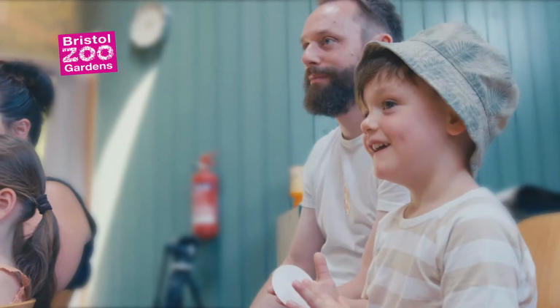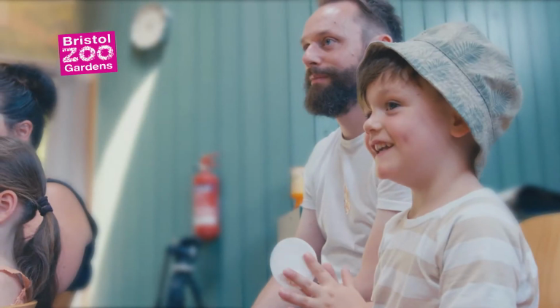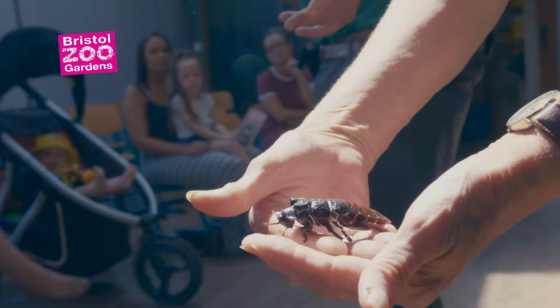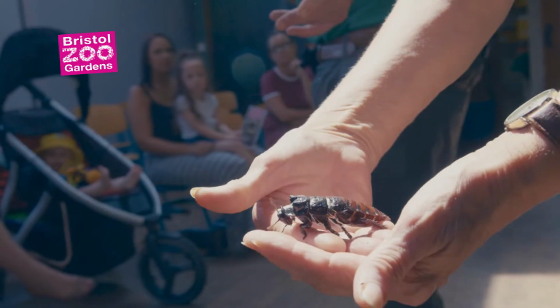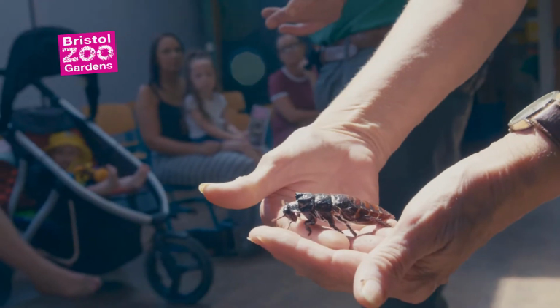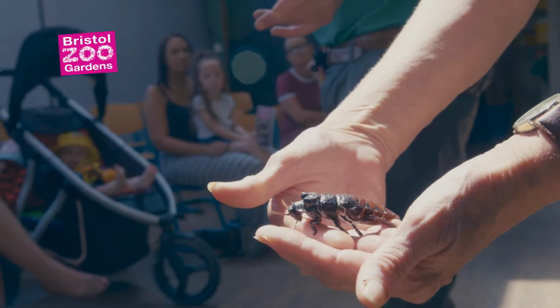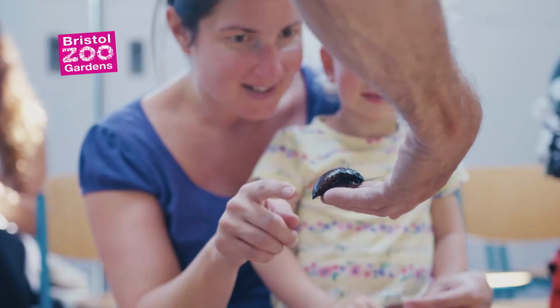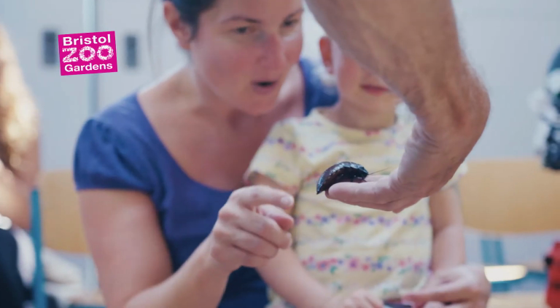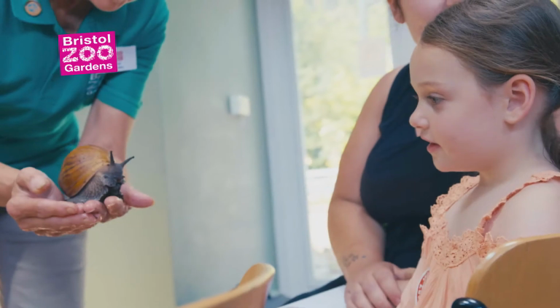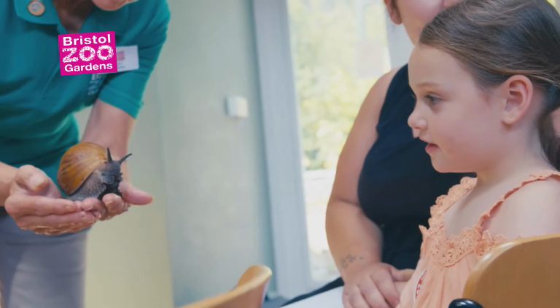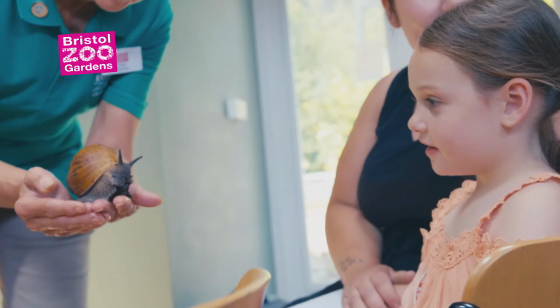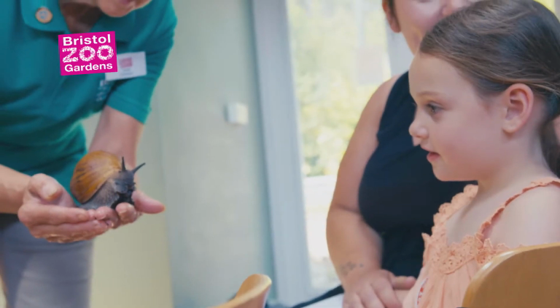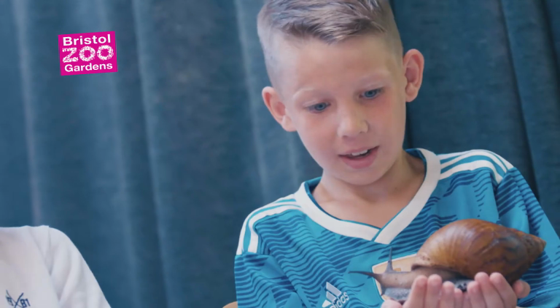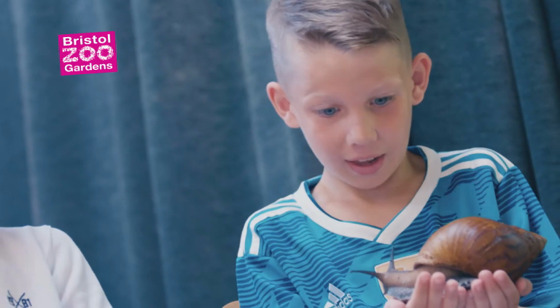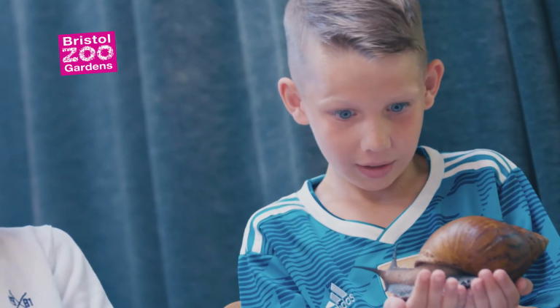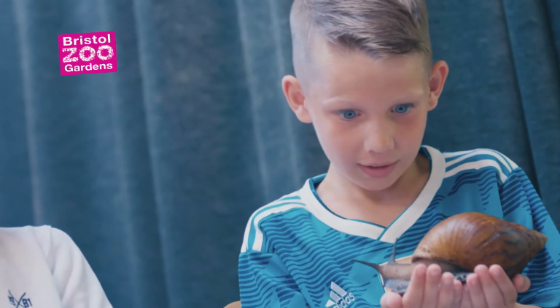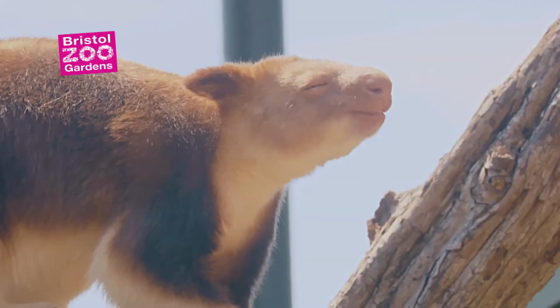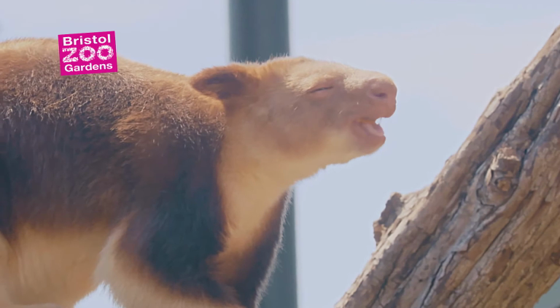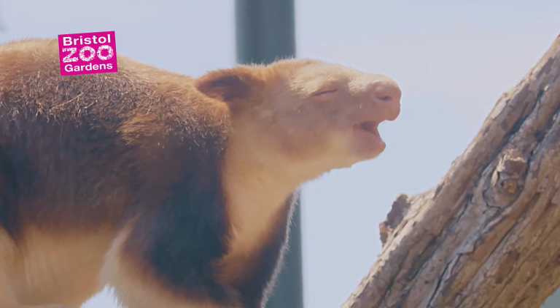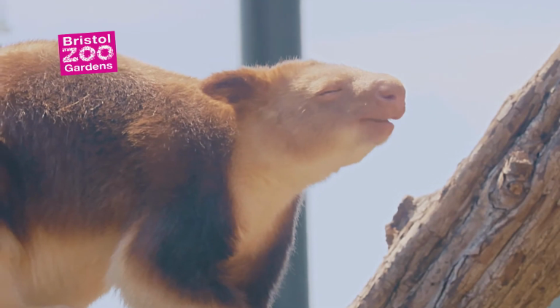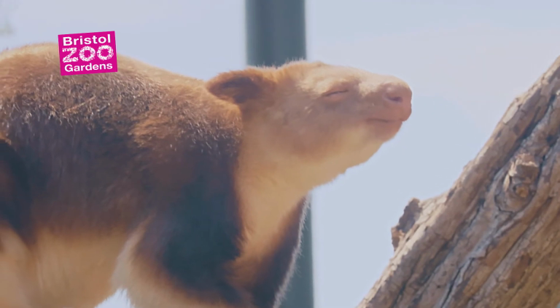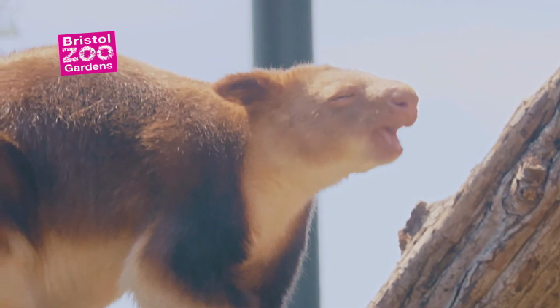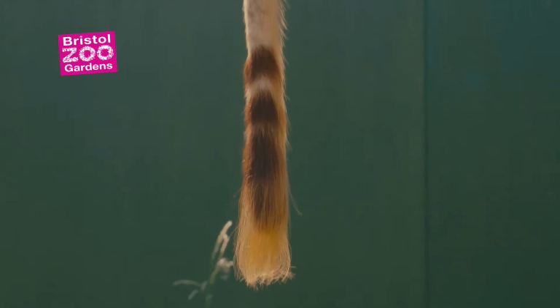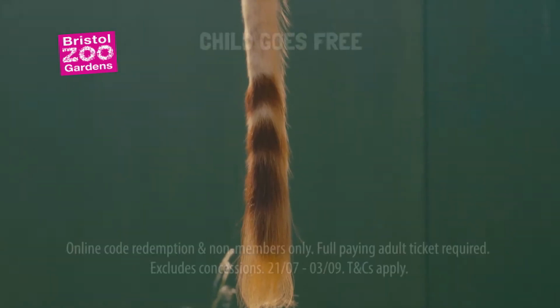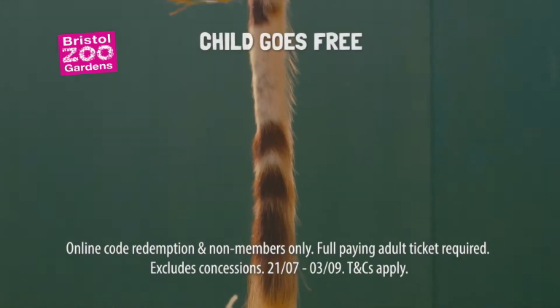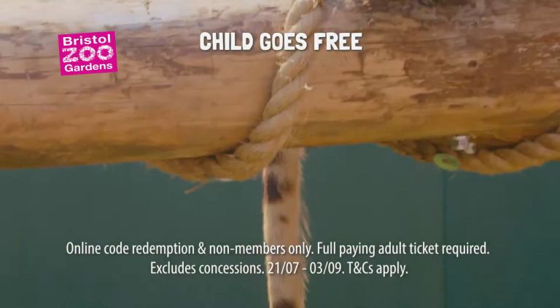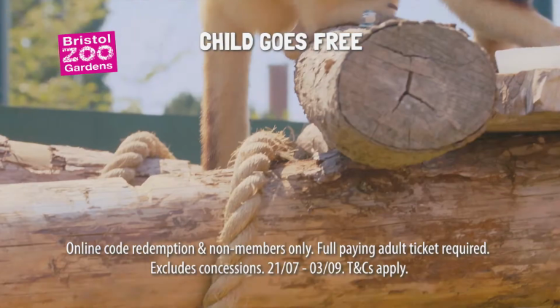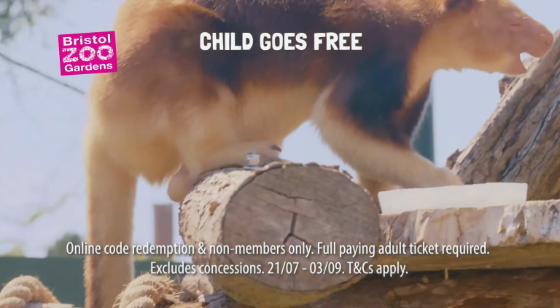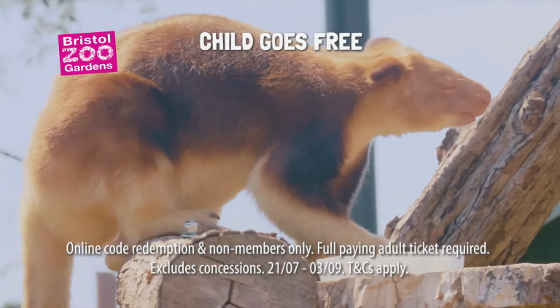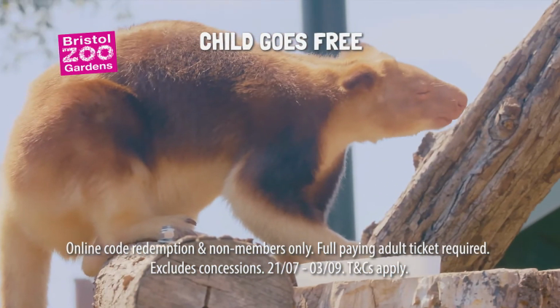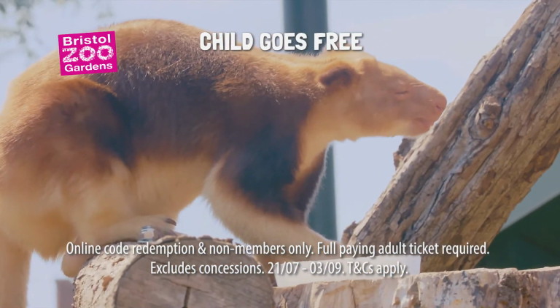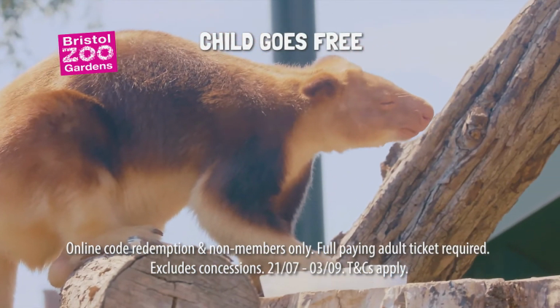Meet invertebrates and reptiles in our daily animal encounters. New for 2018, we have kangaroos in trees.